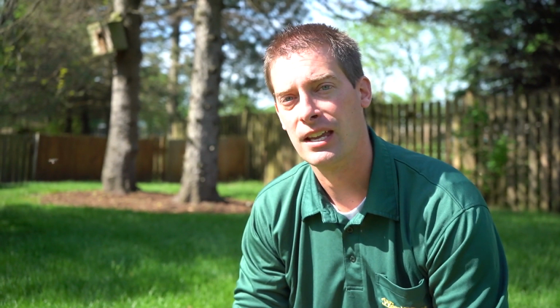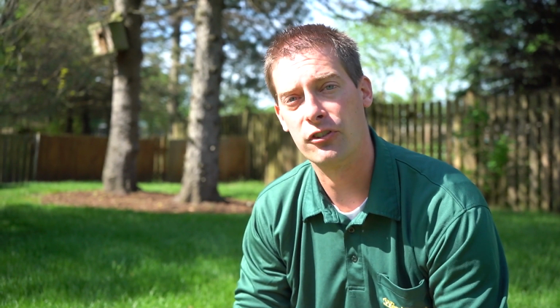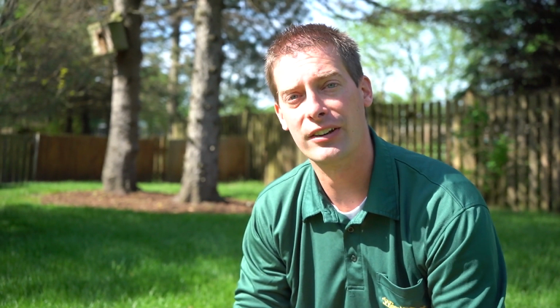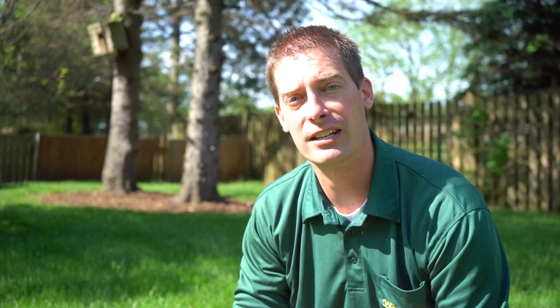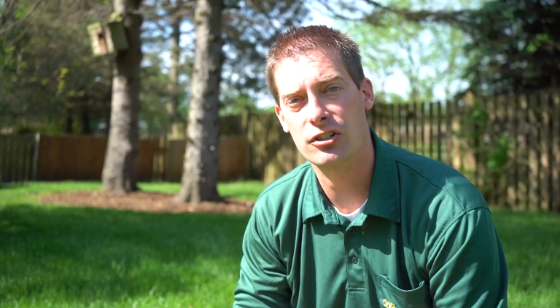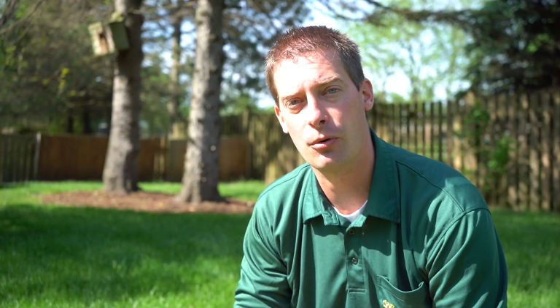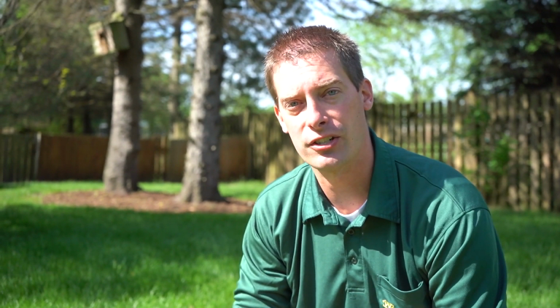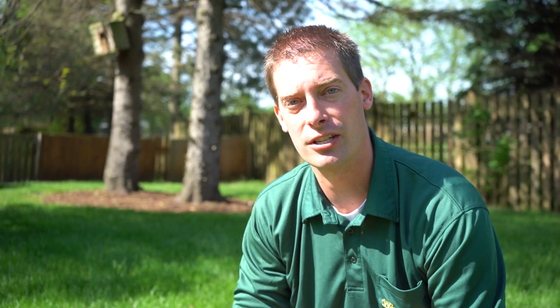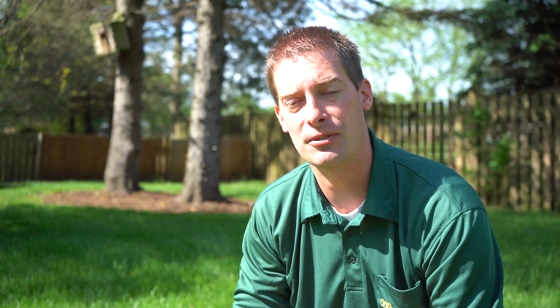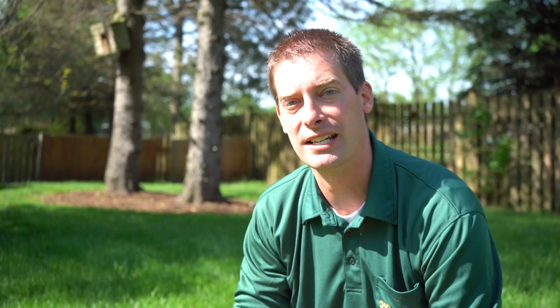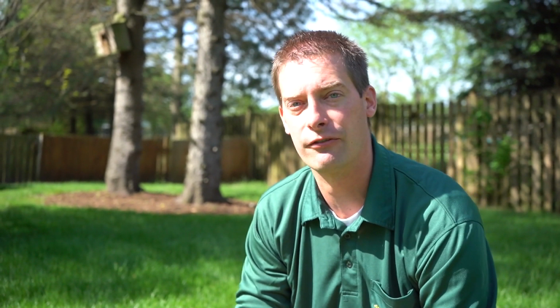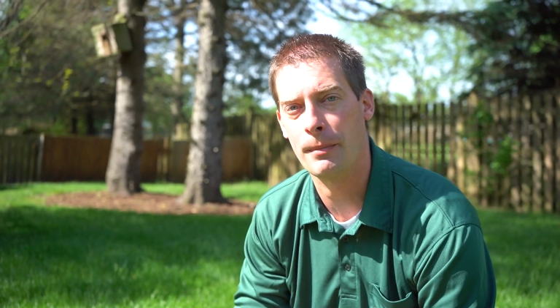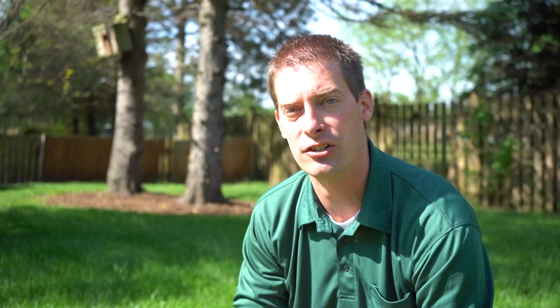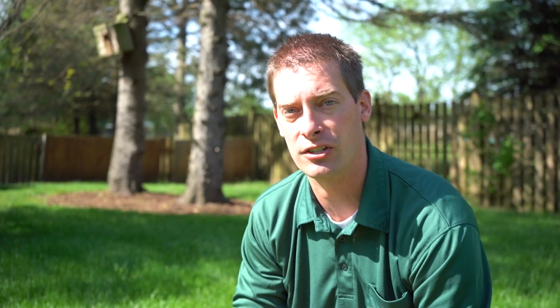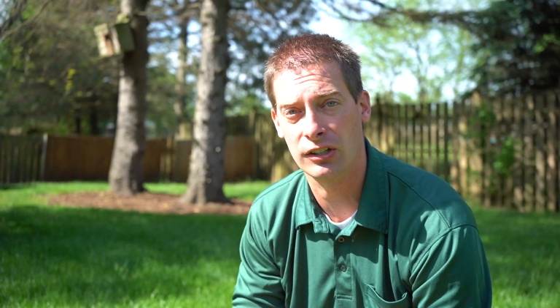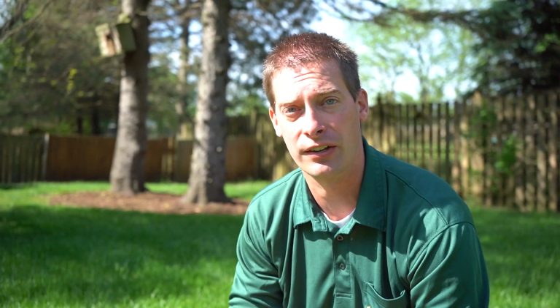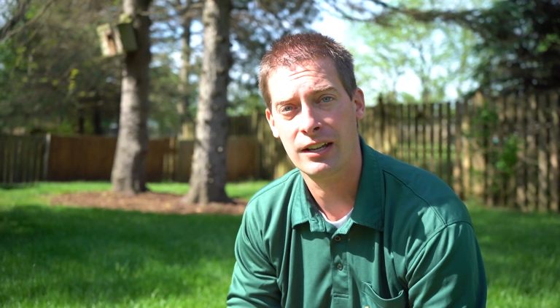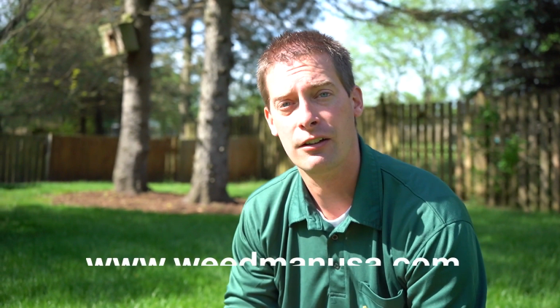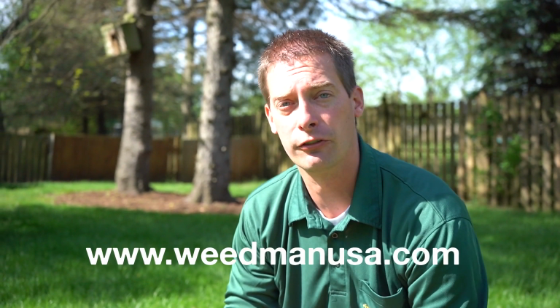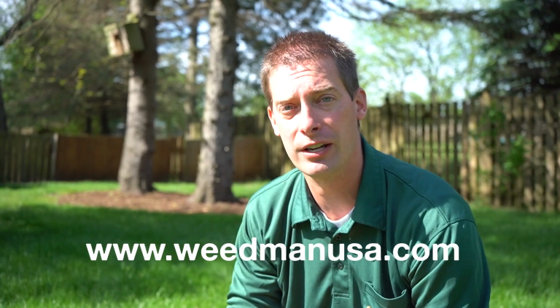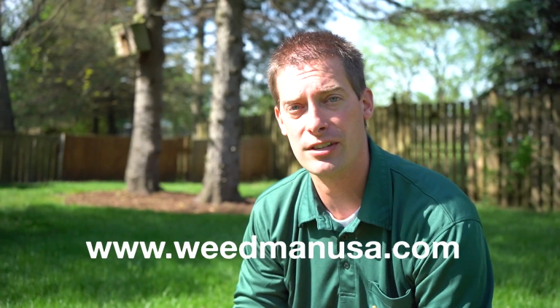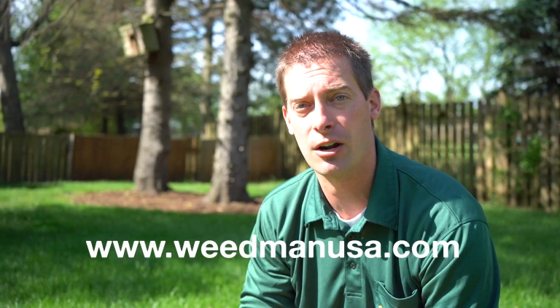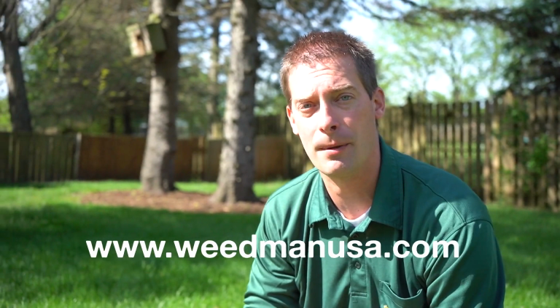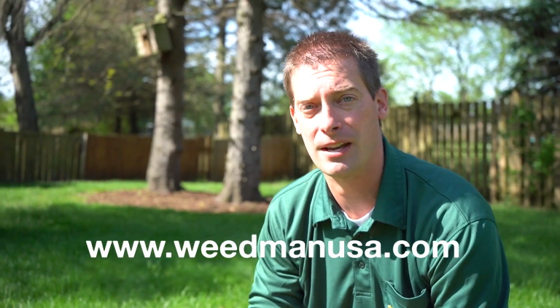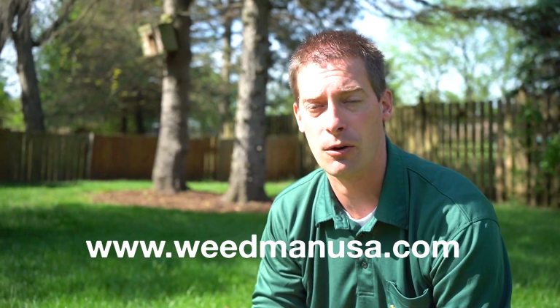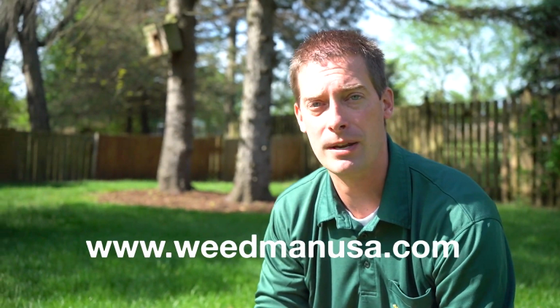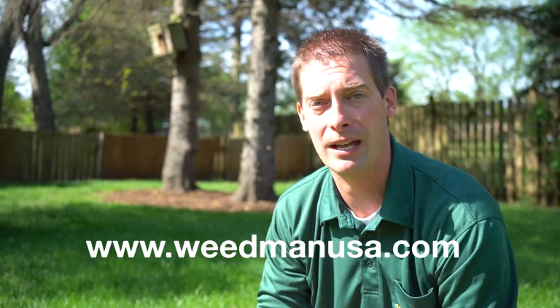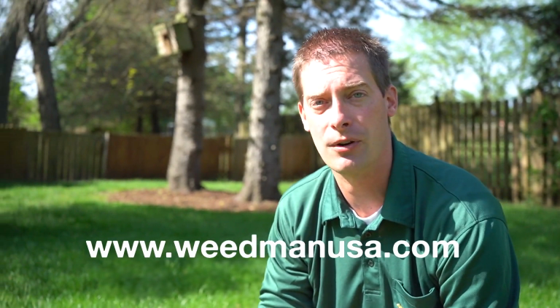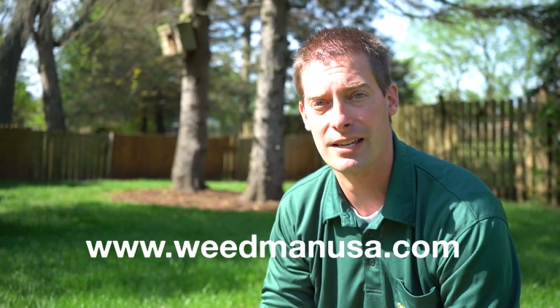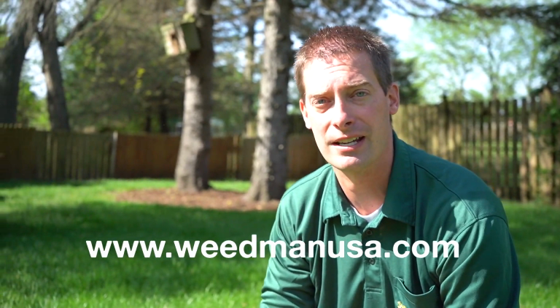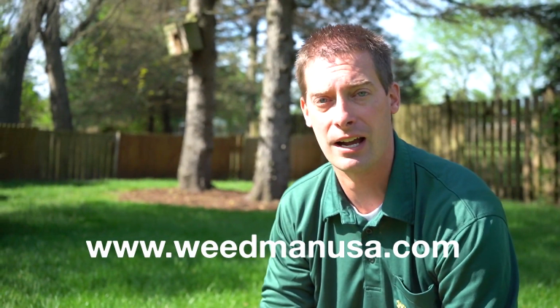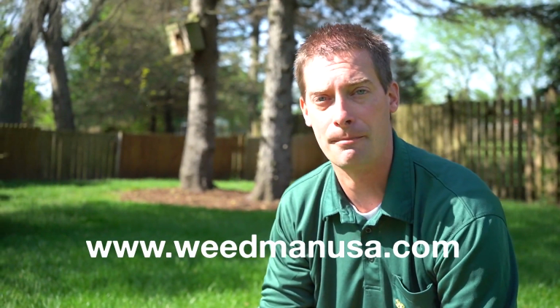If you have any additional questions about seed head formation in your lawn, feel free to visit our website at WeedManUSA.com.